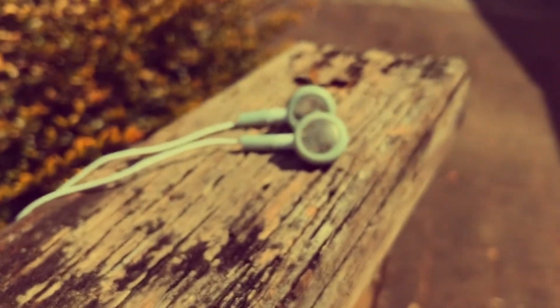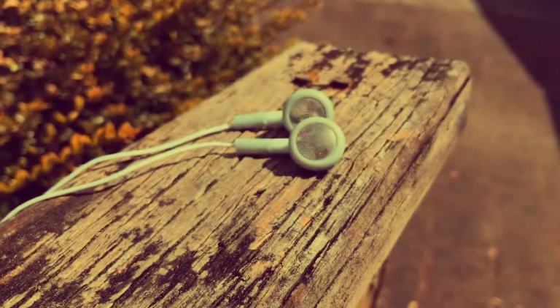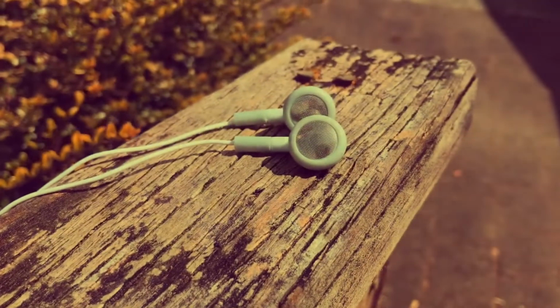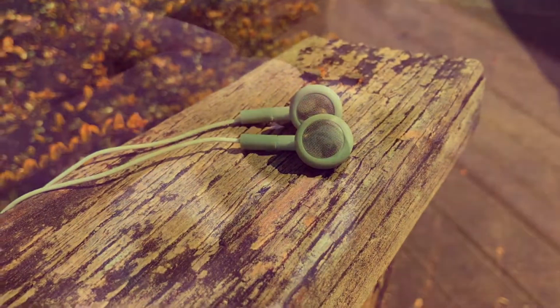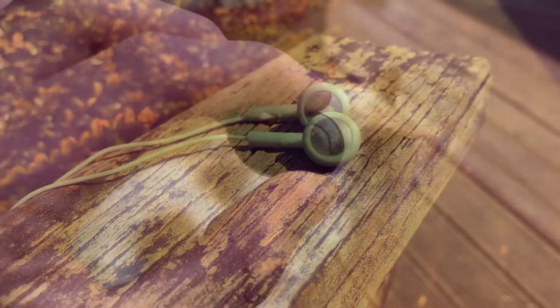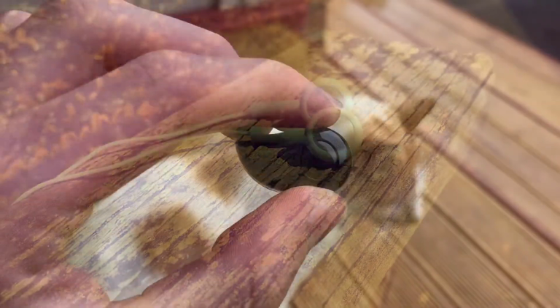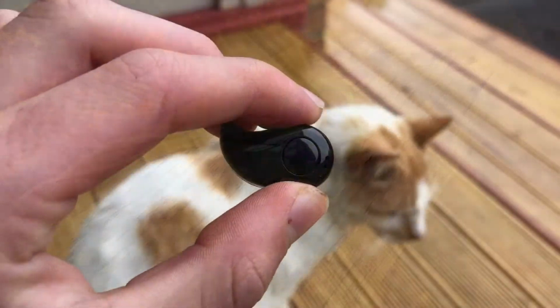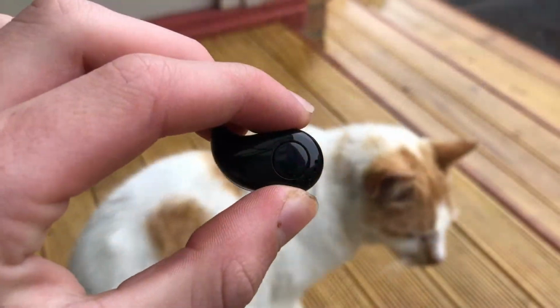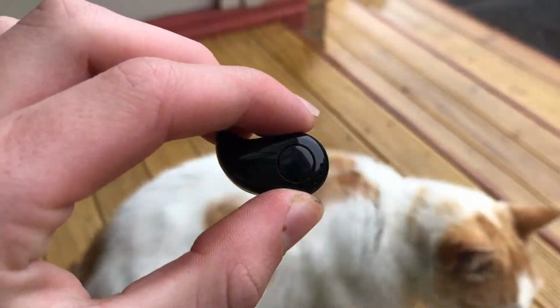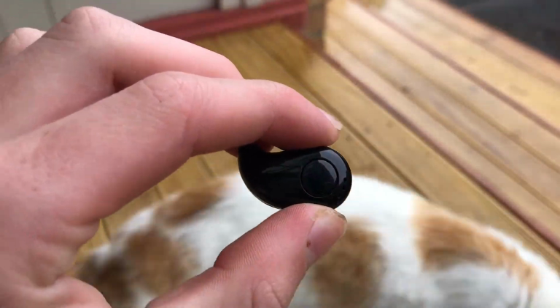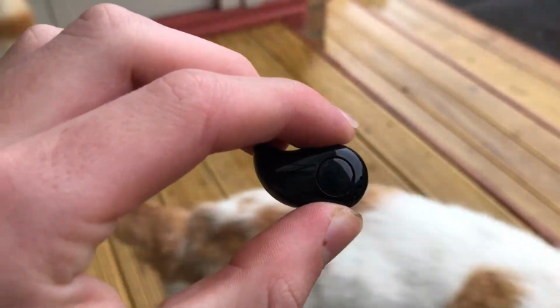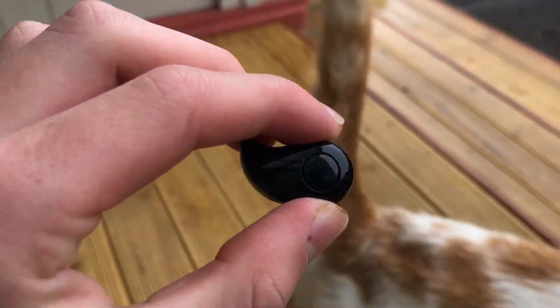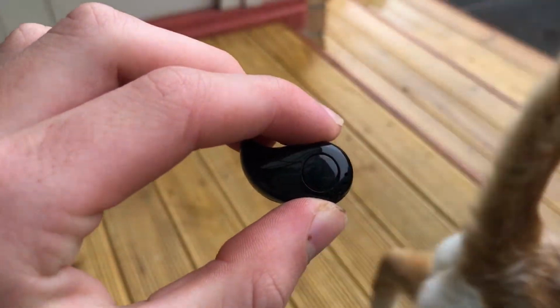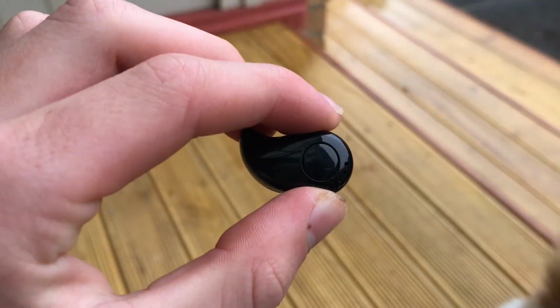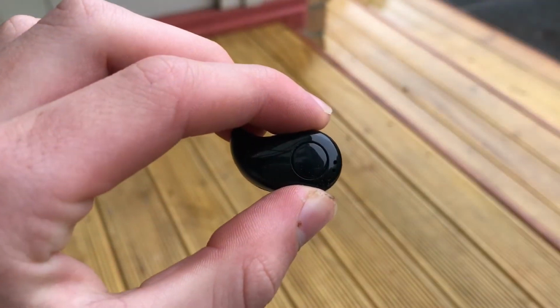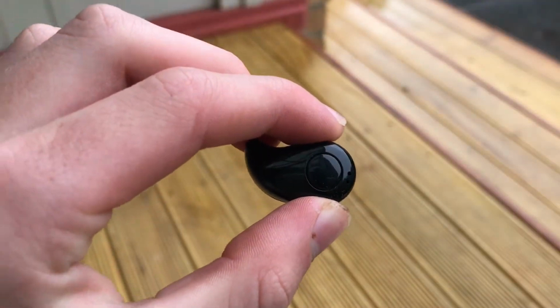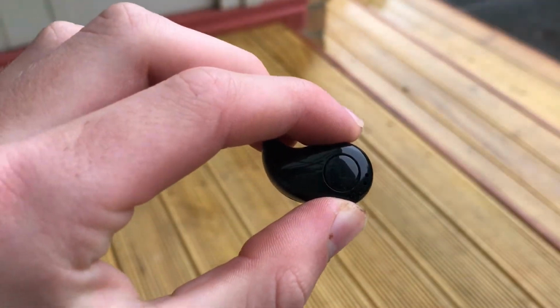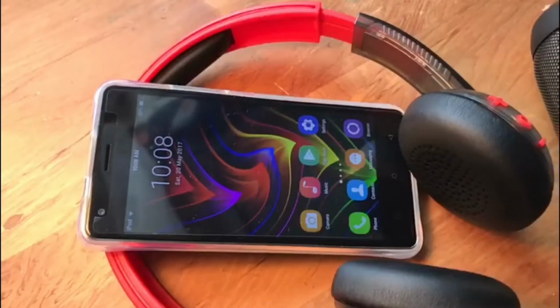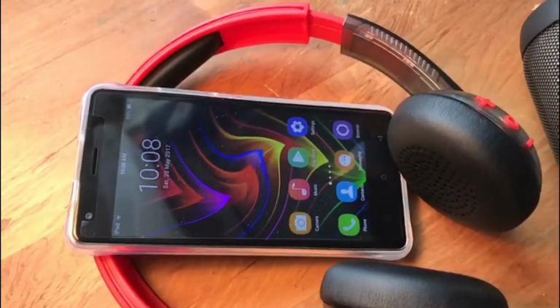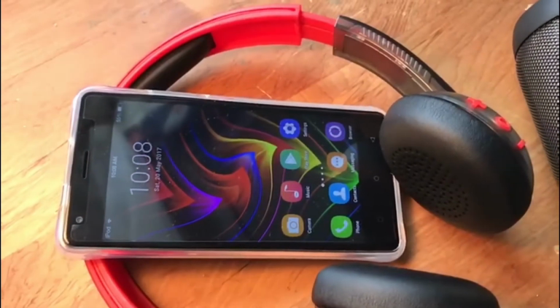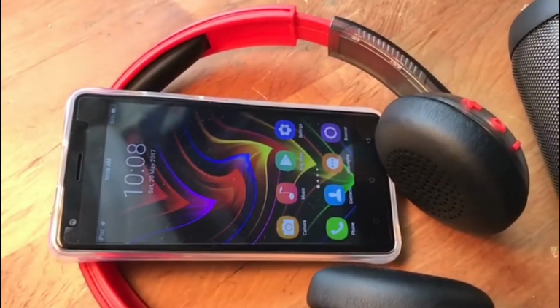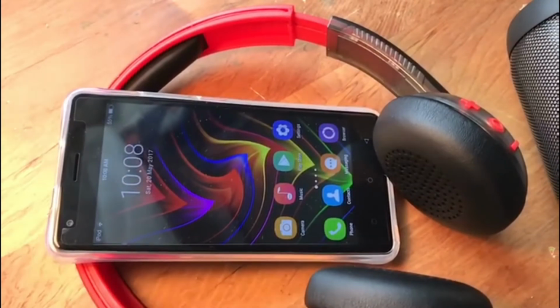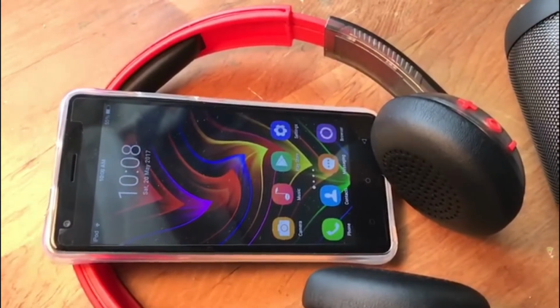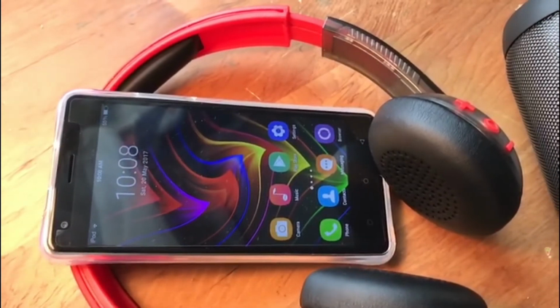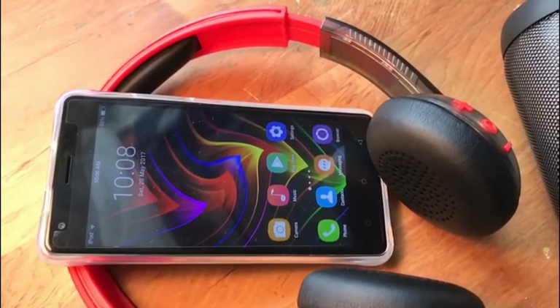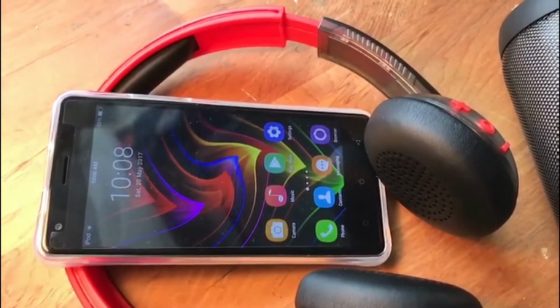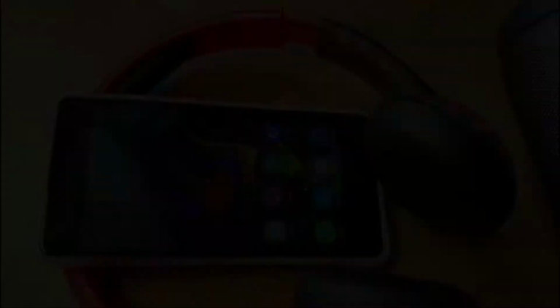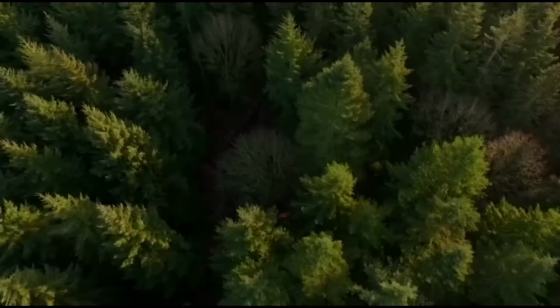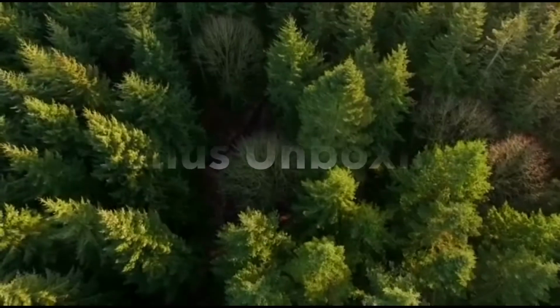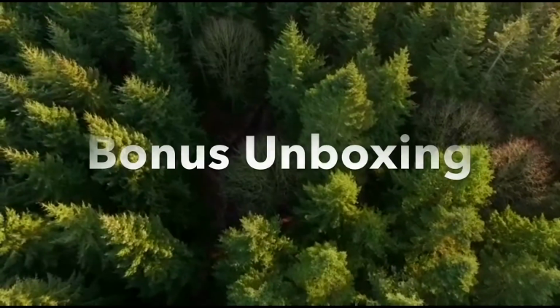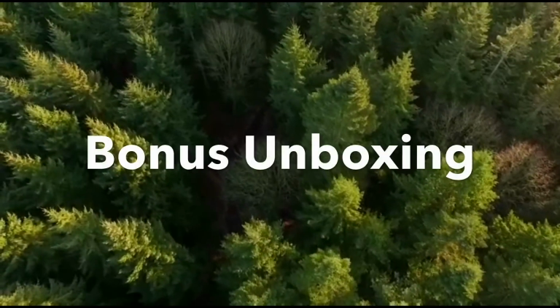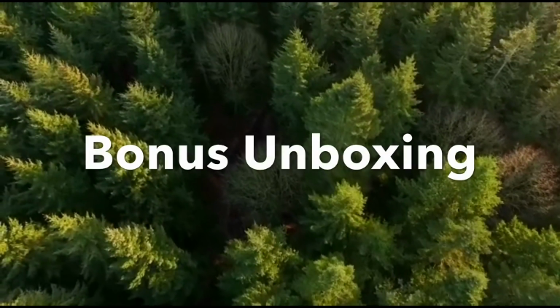I wouldn't recommend buying these as your primary headphones, because not only are they uncomfortable, but you can get a much better deal for only a few more dollars.